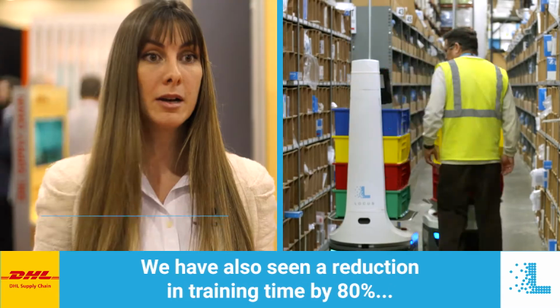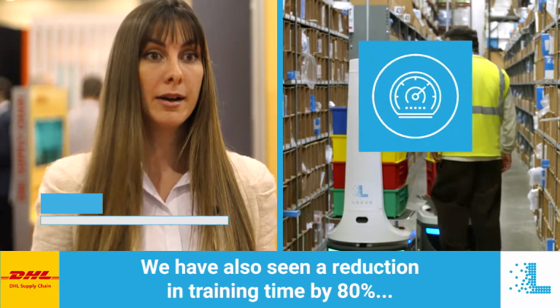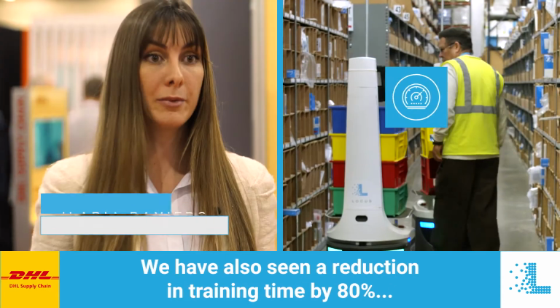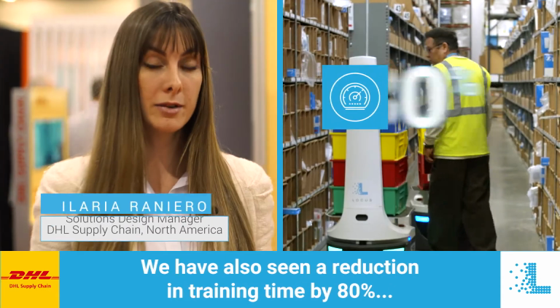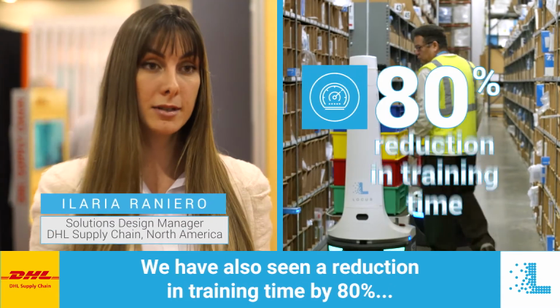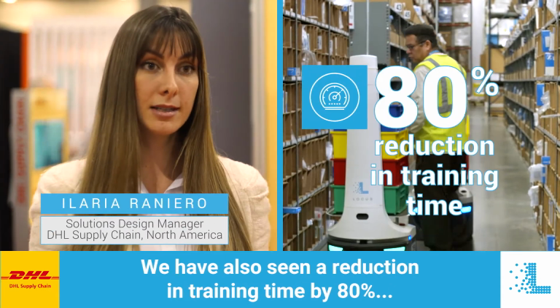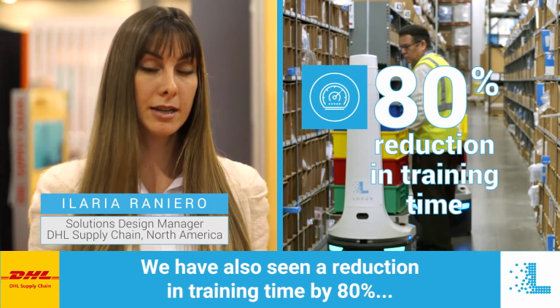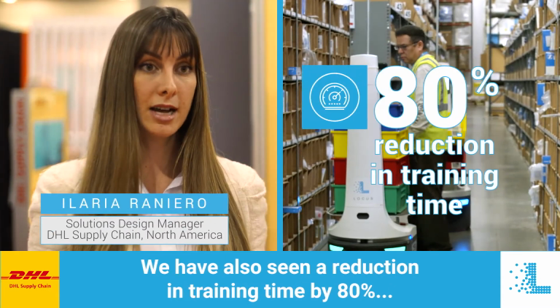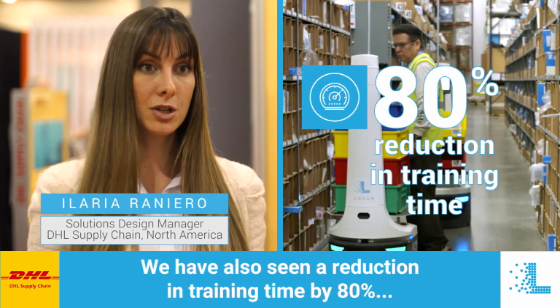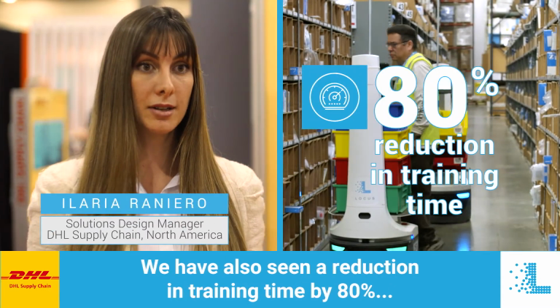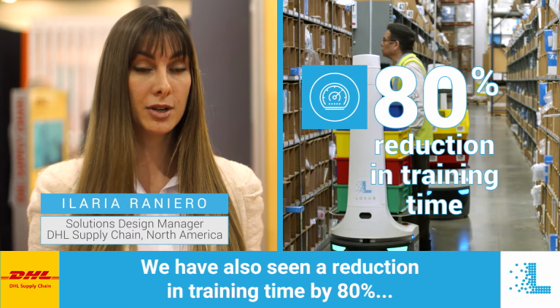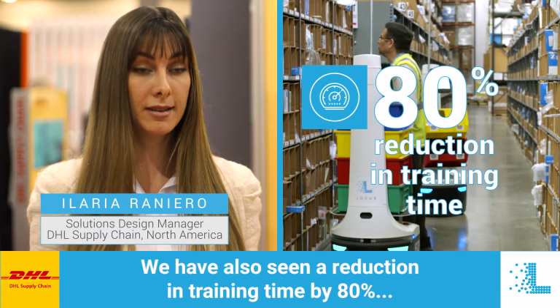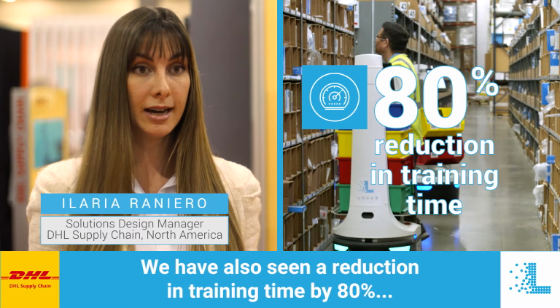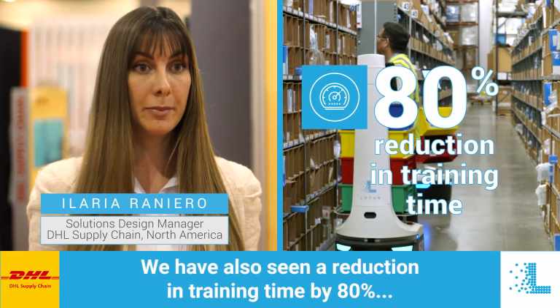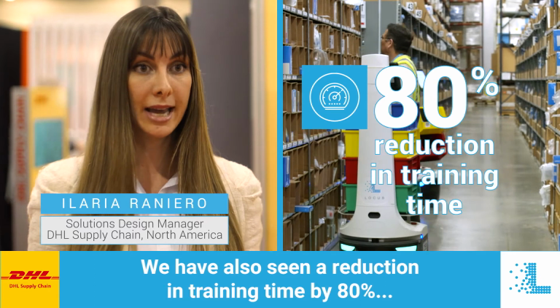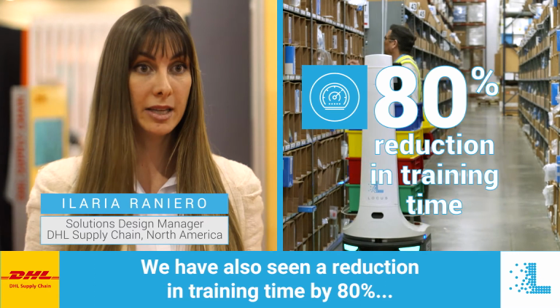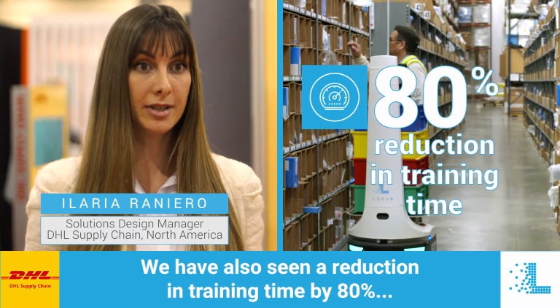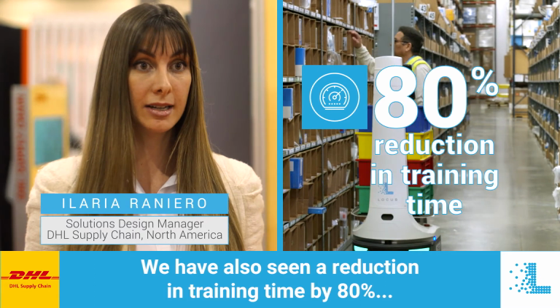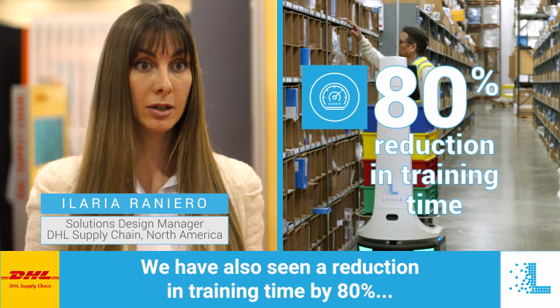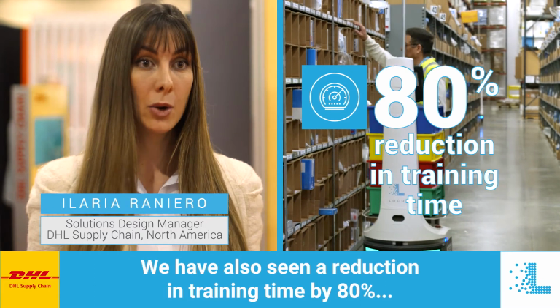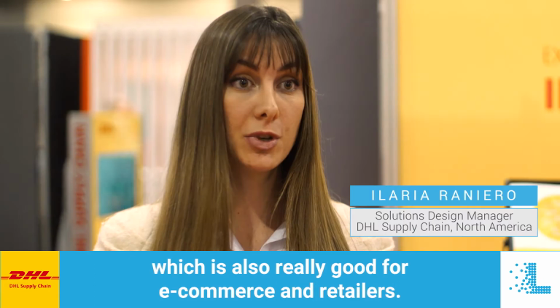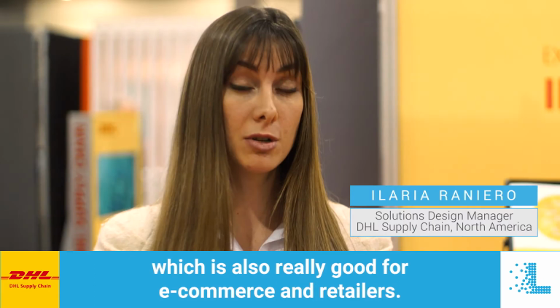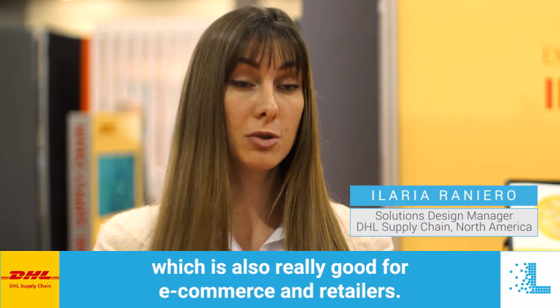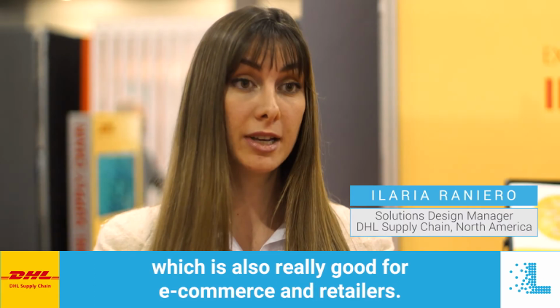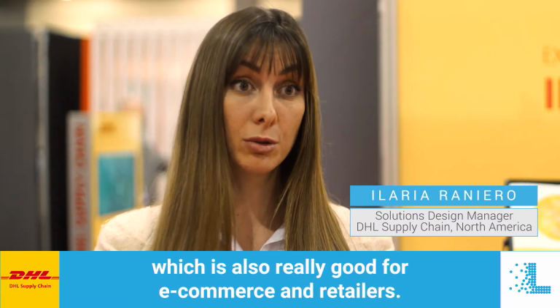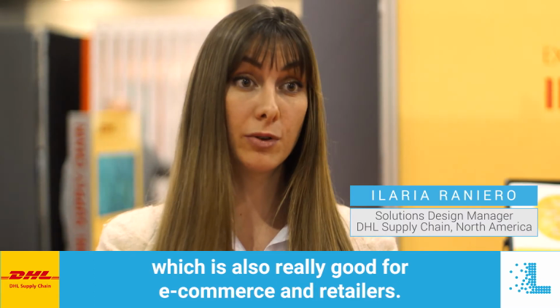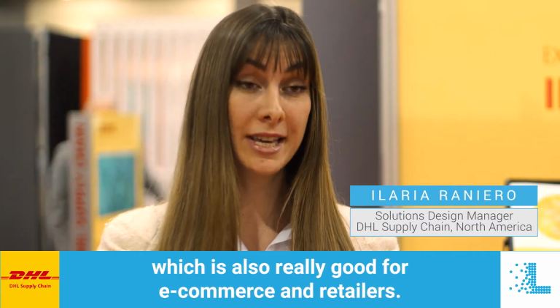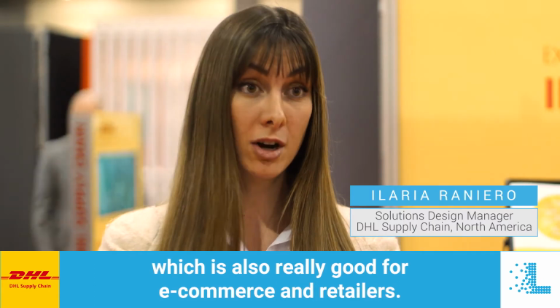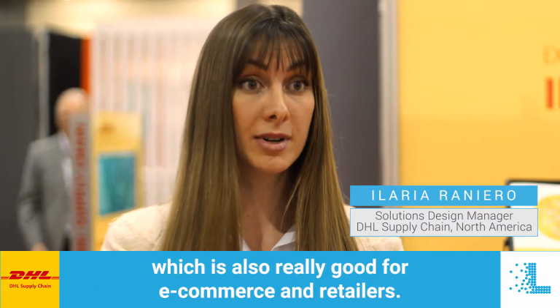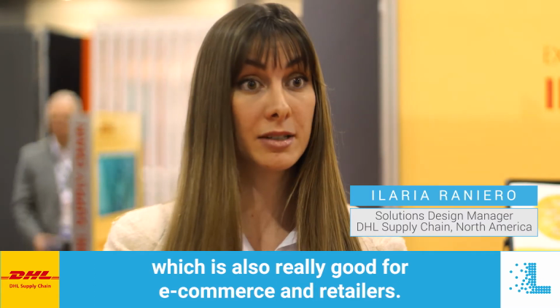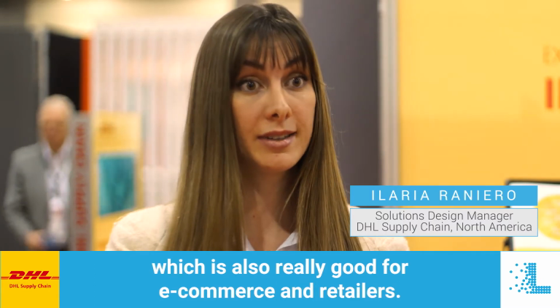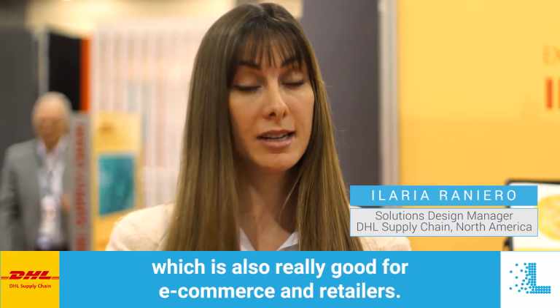We have also seen a reduction in training time by 80 percent, which is really good for e-commerce and retailers.